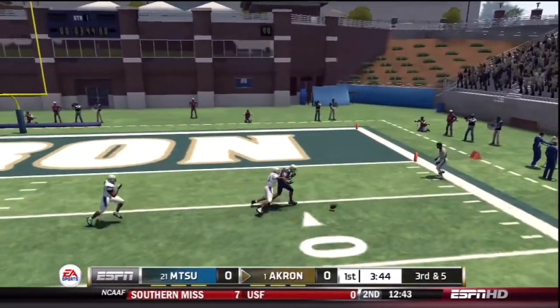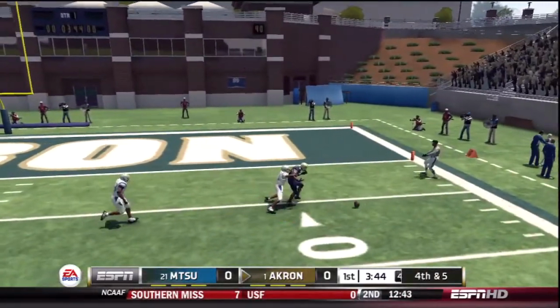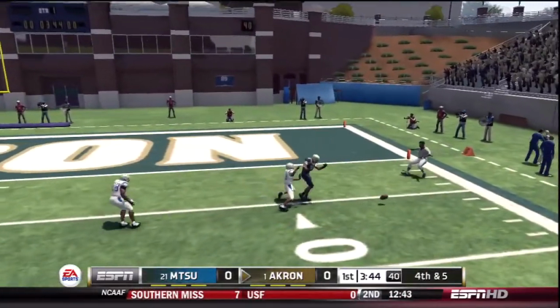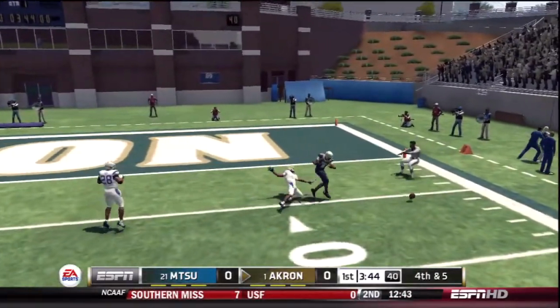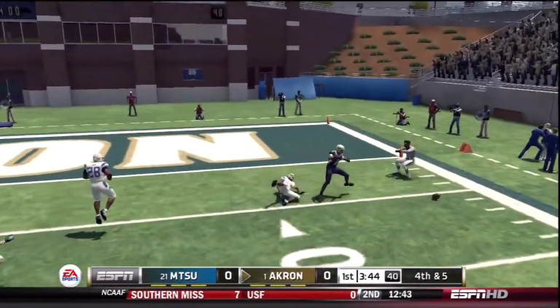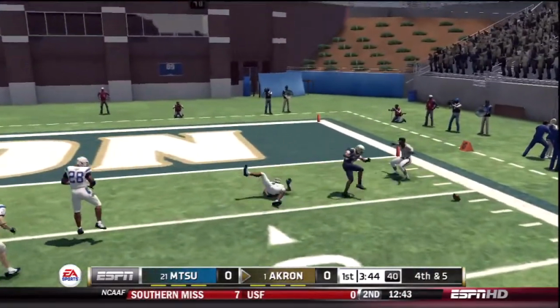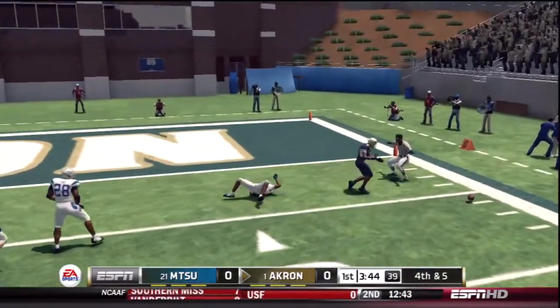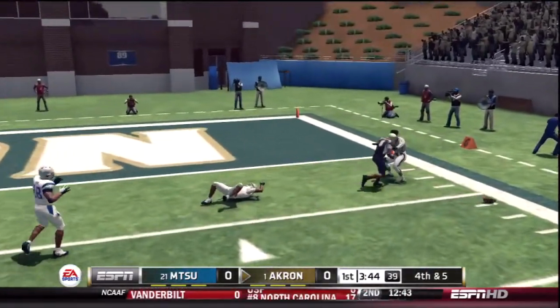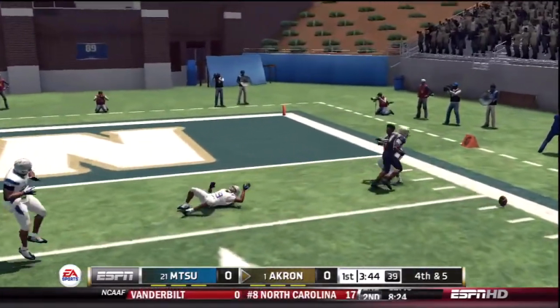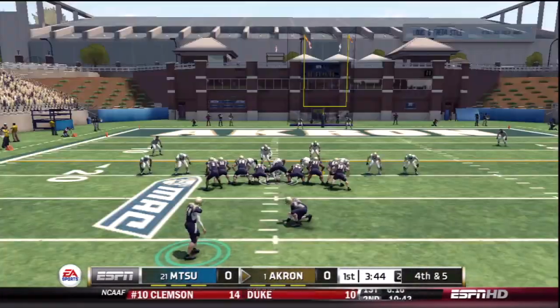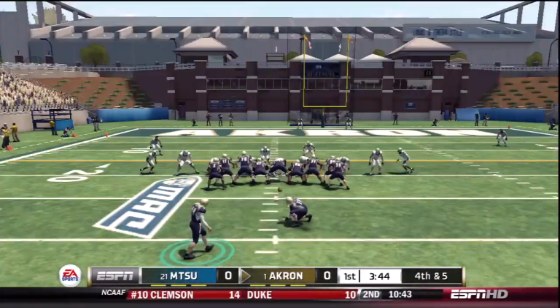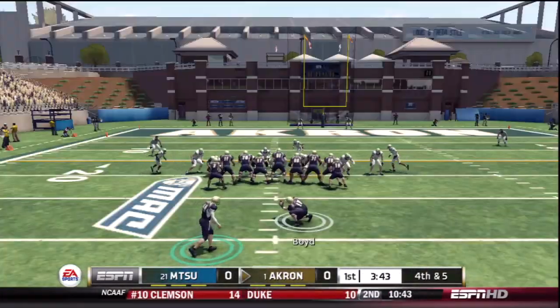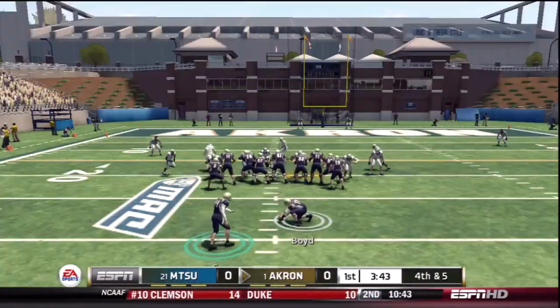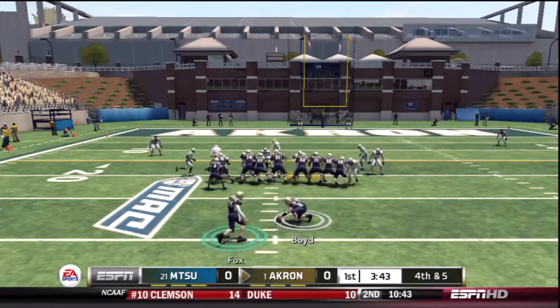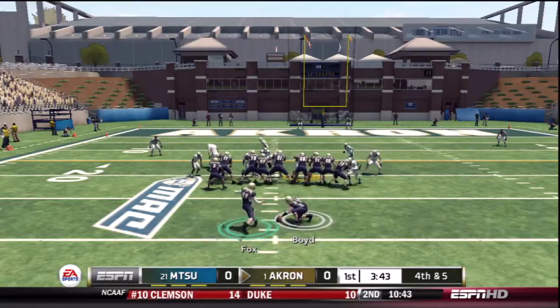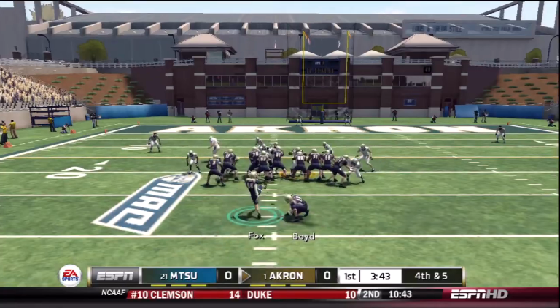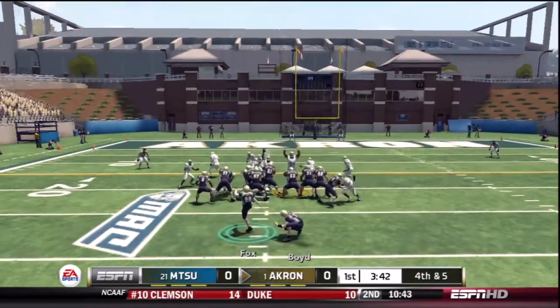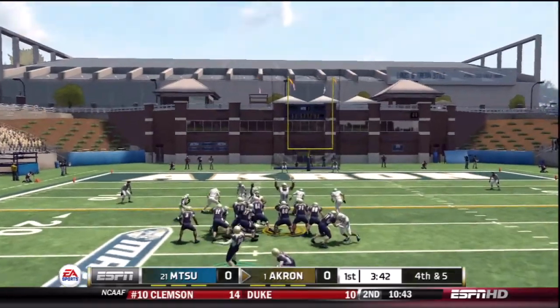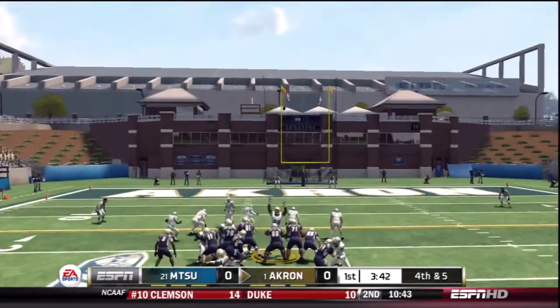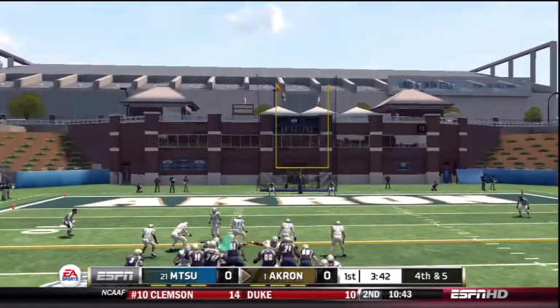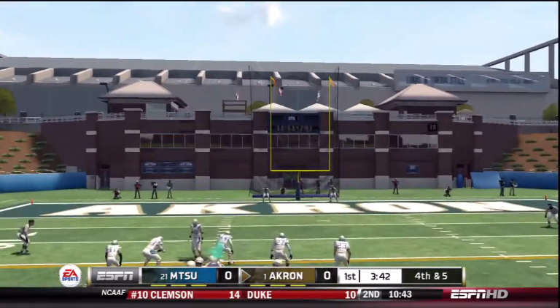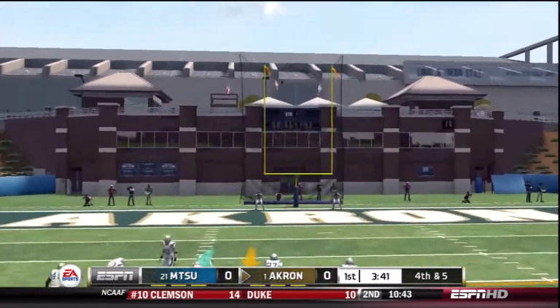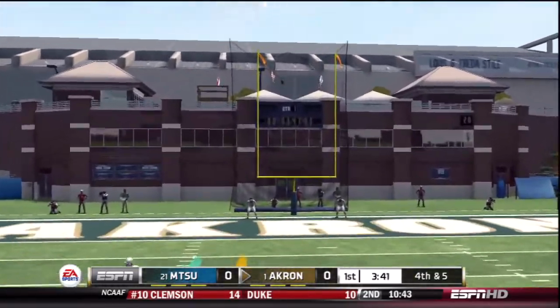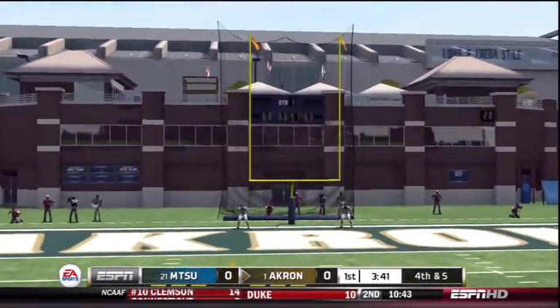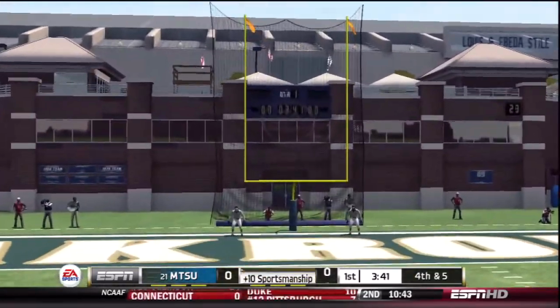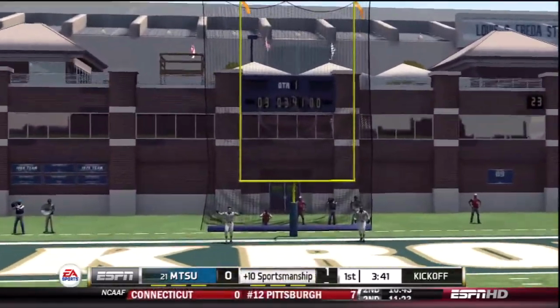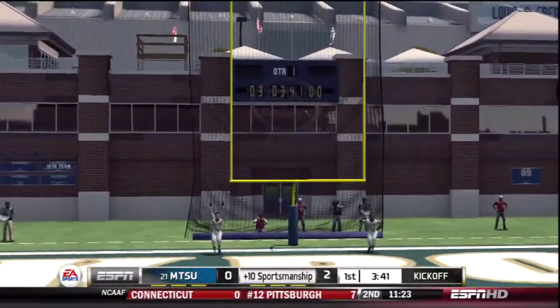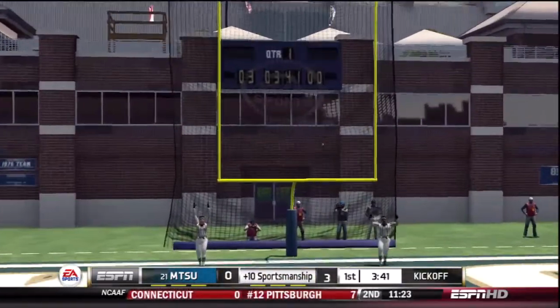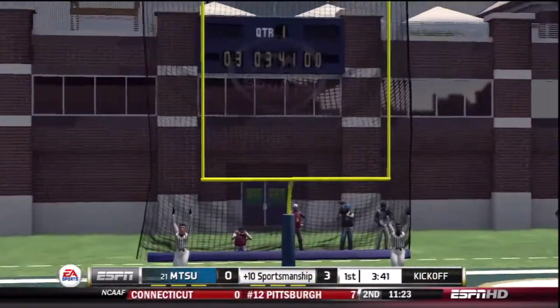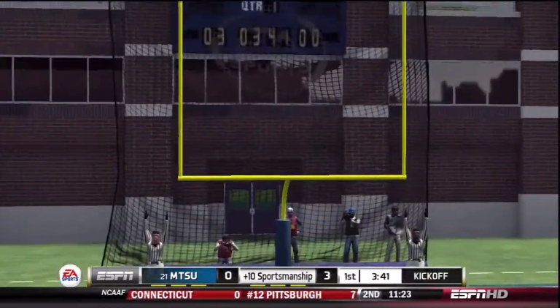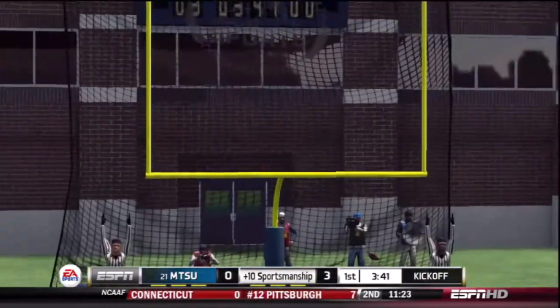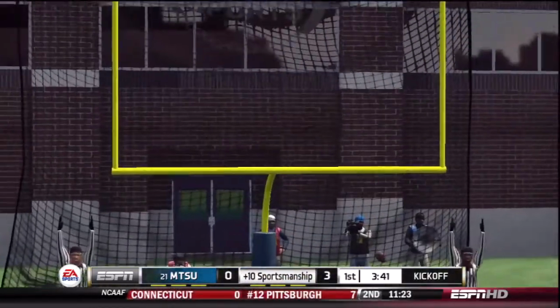Goes to the receiver and they can take the lead with this field goal. It's up — and he's got it.